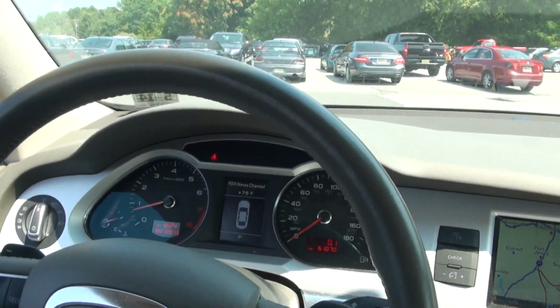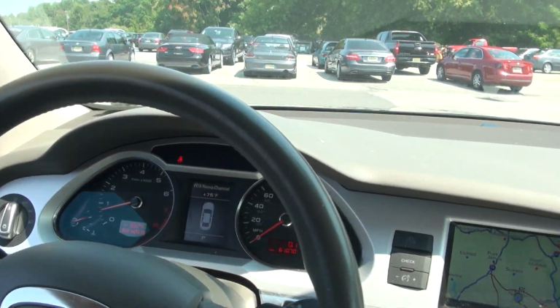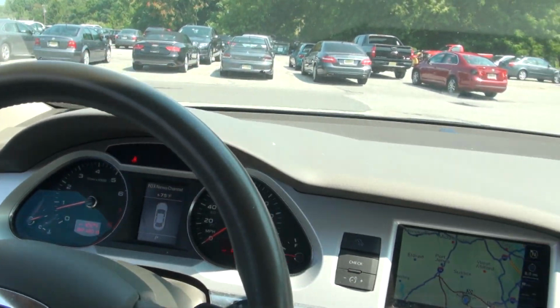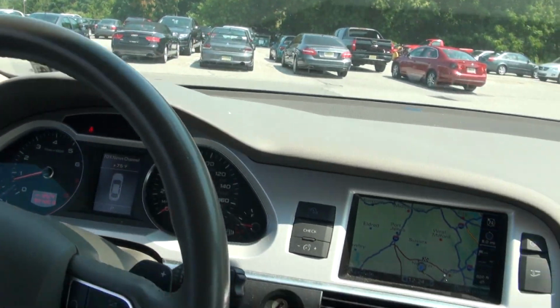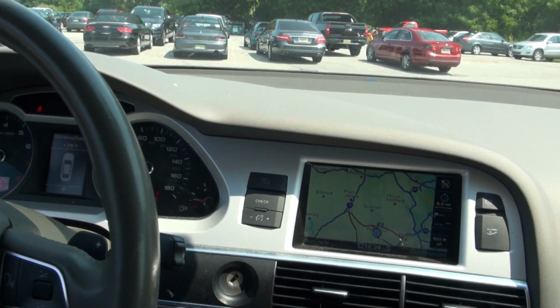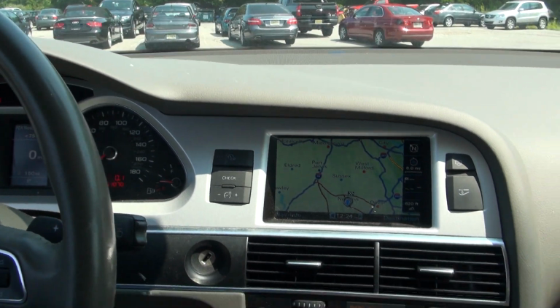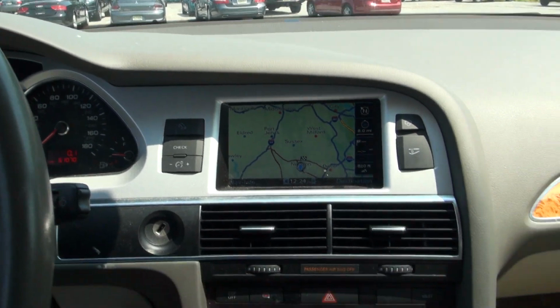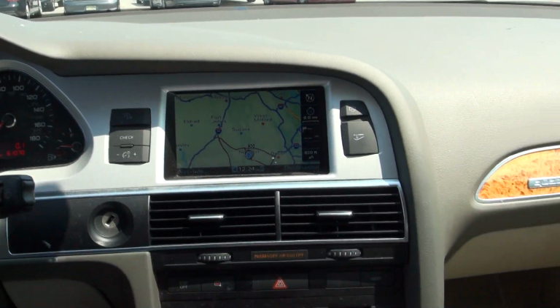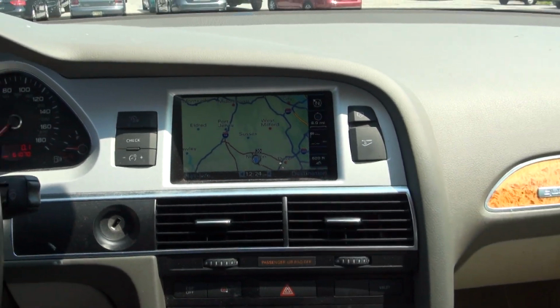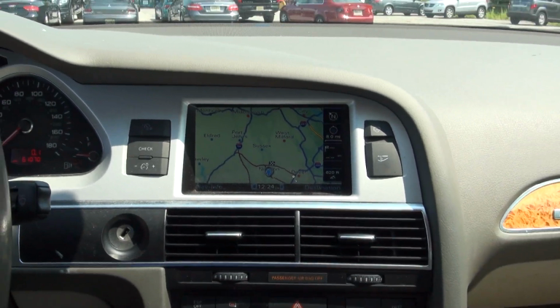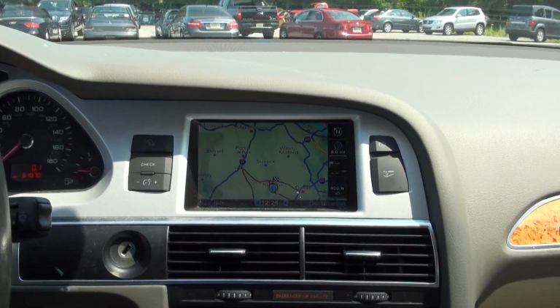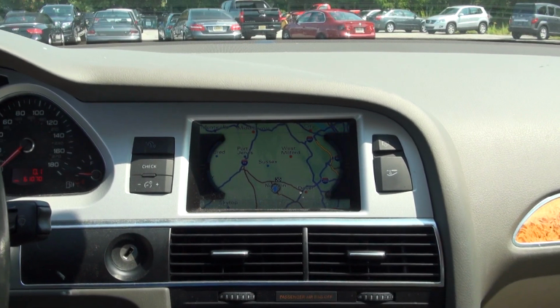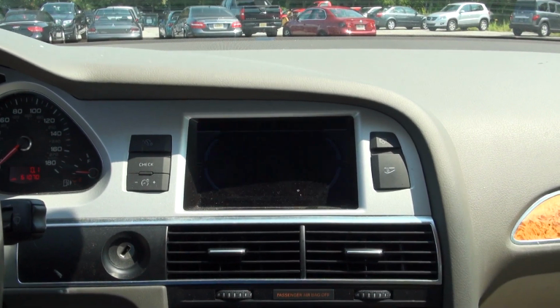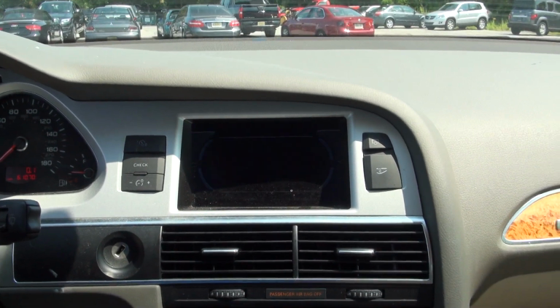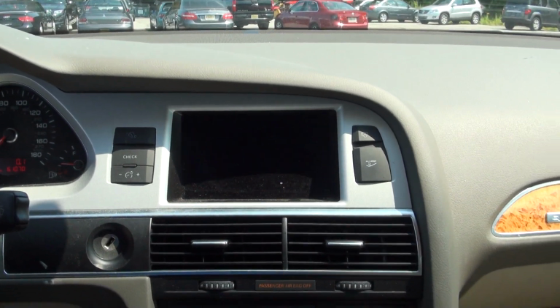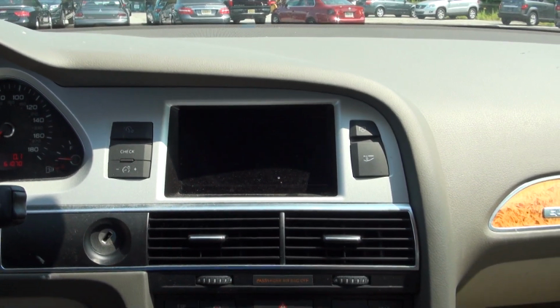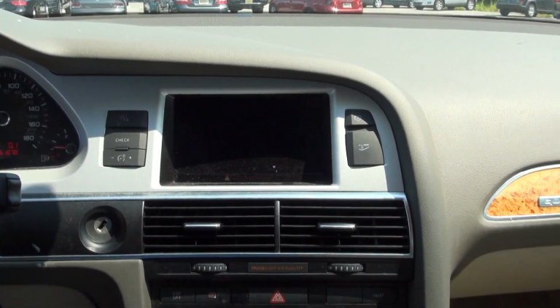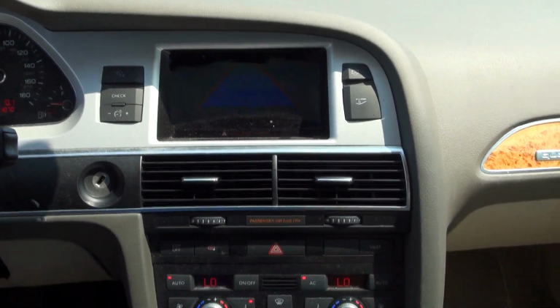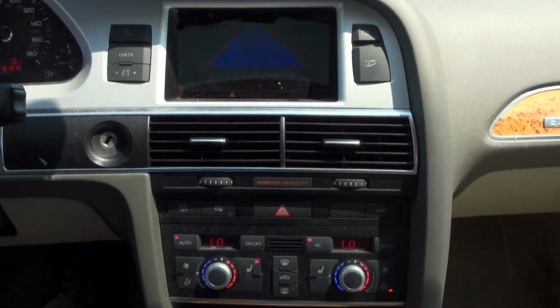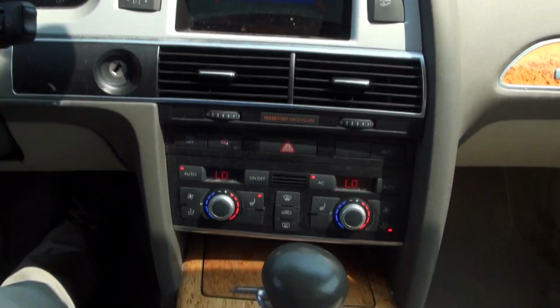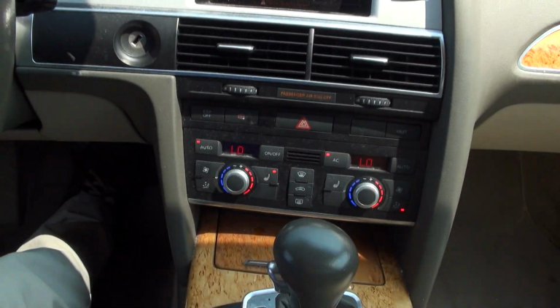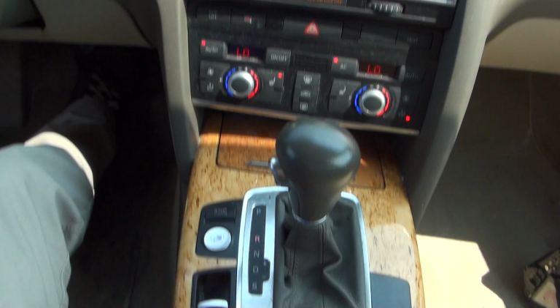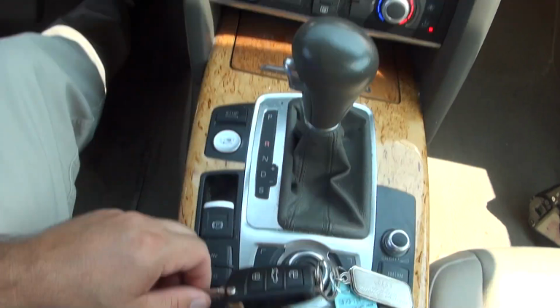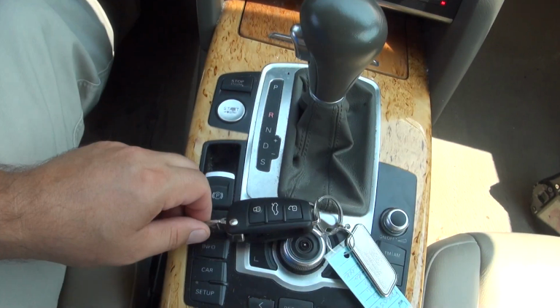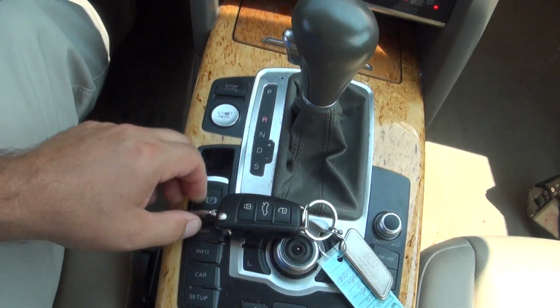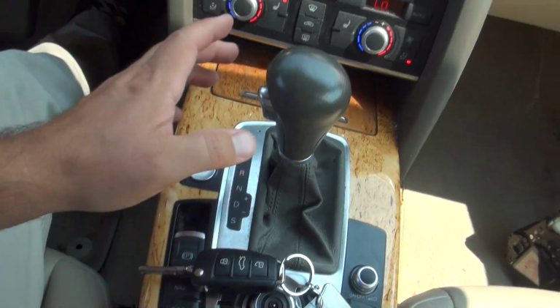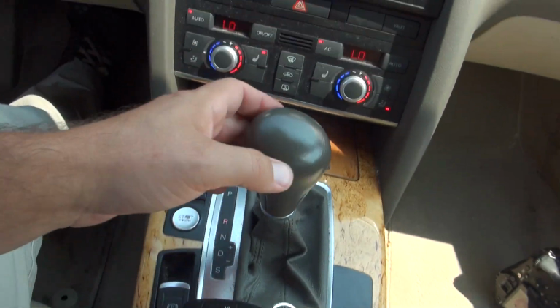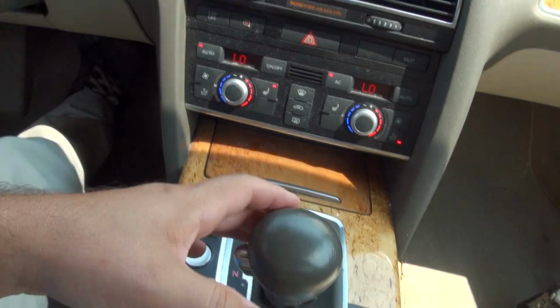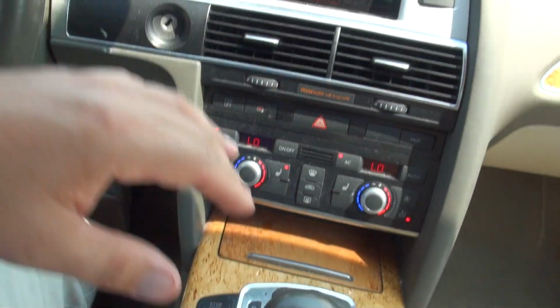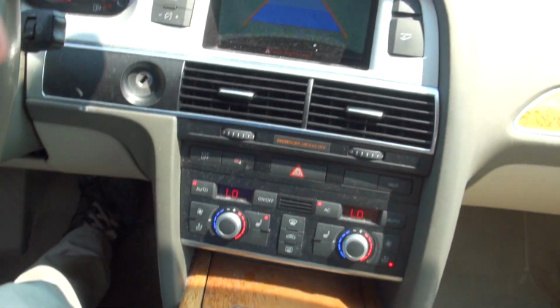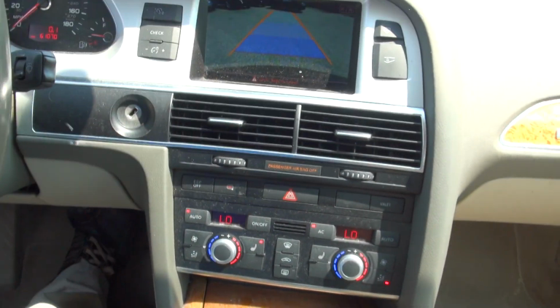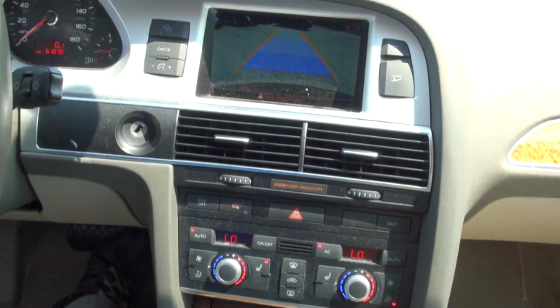61,000 miles. It has a backup camera, start button, navigation, and Continental tires.